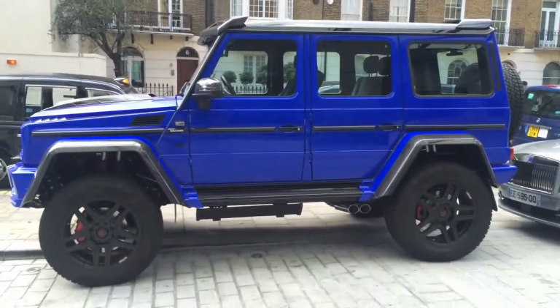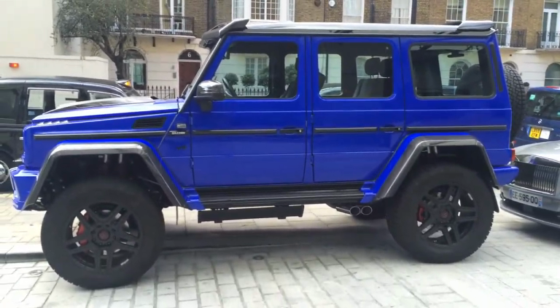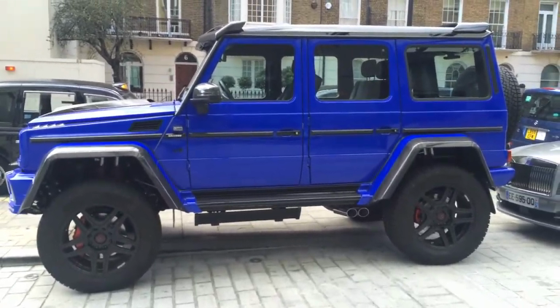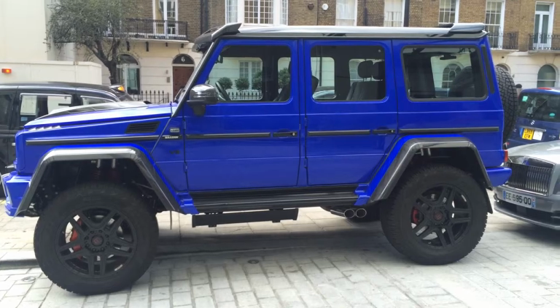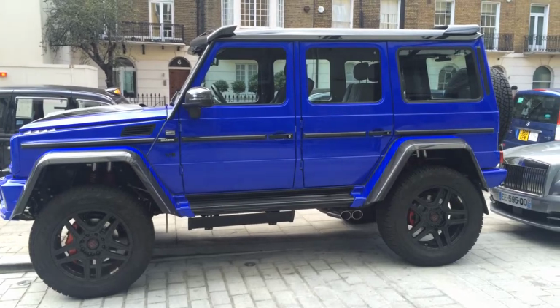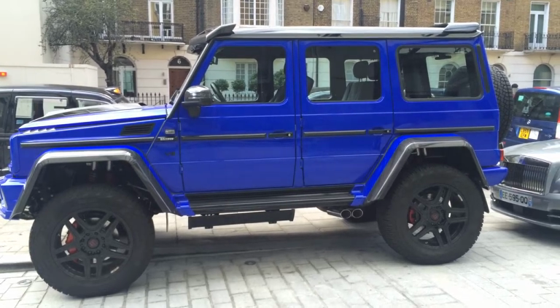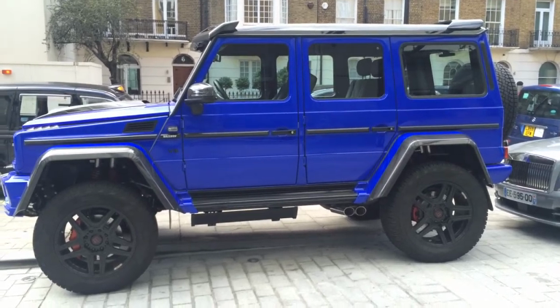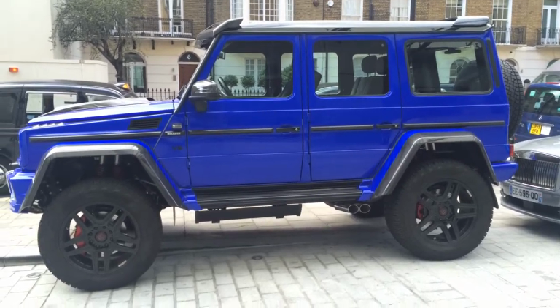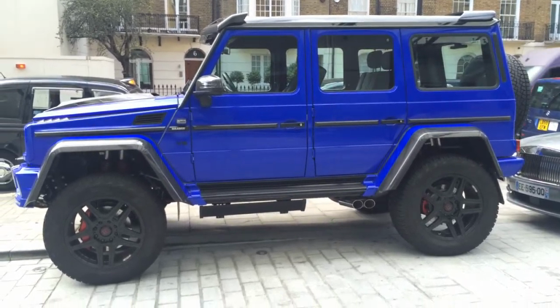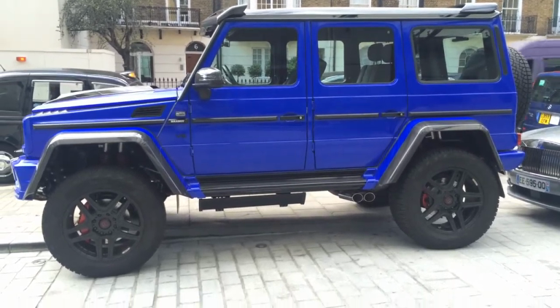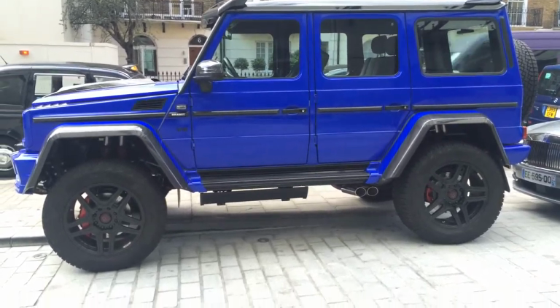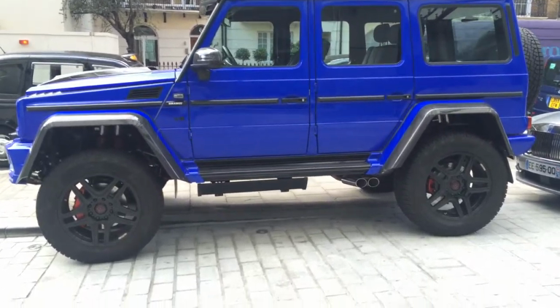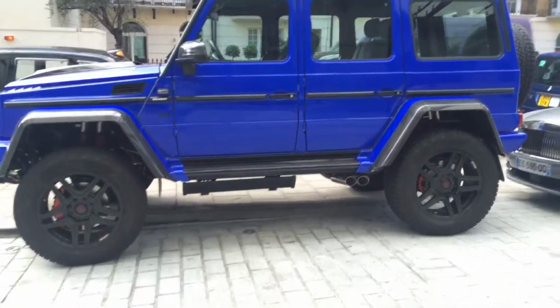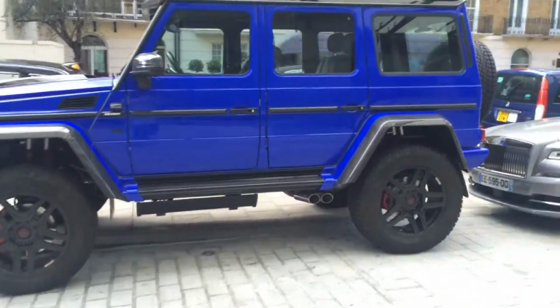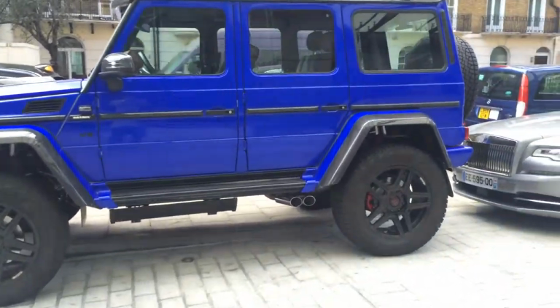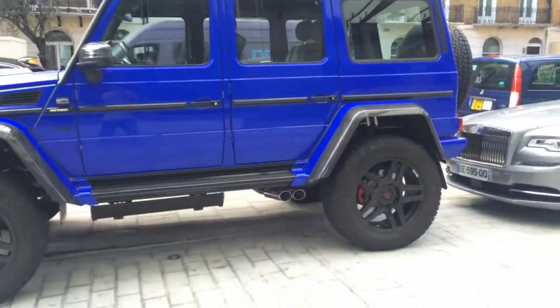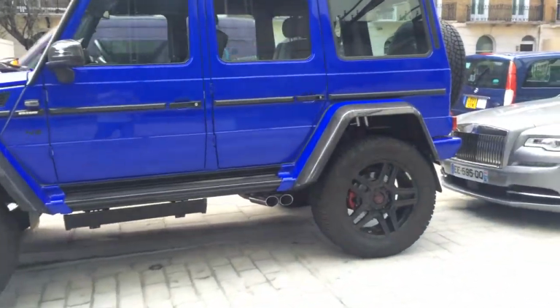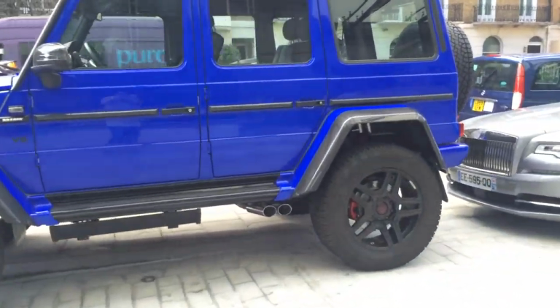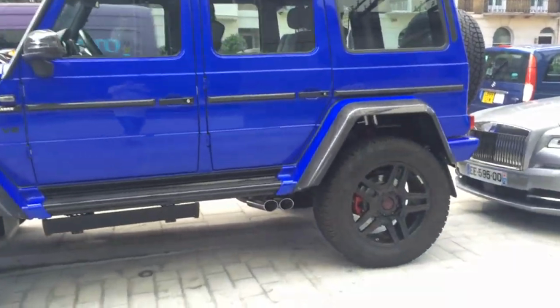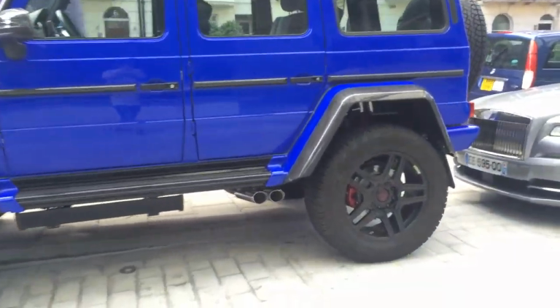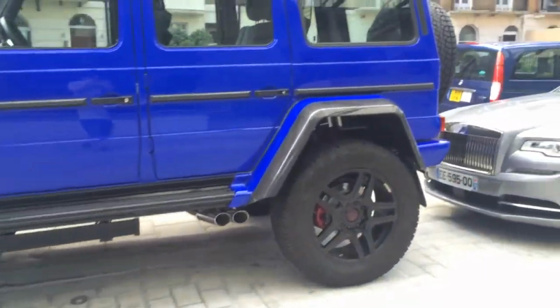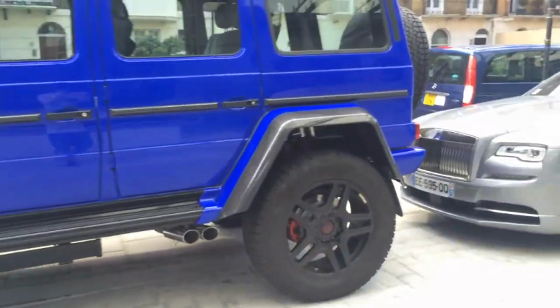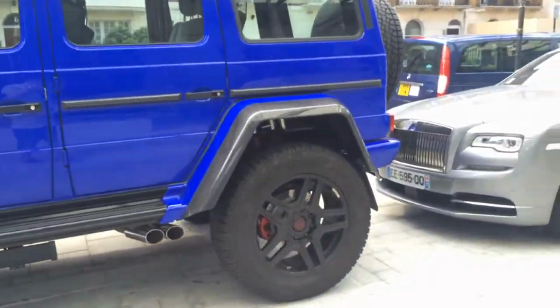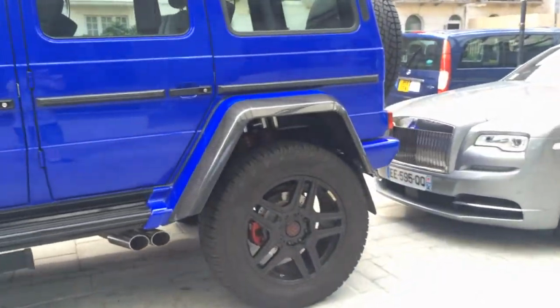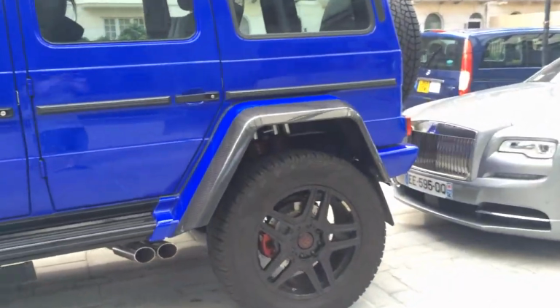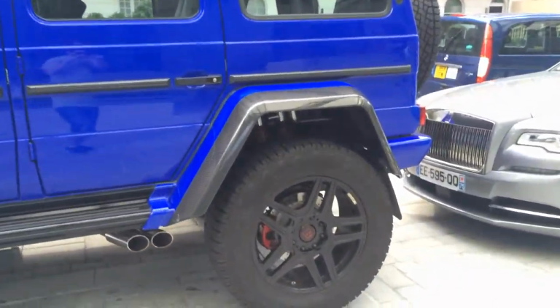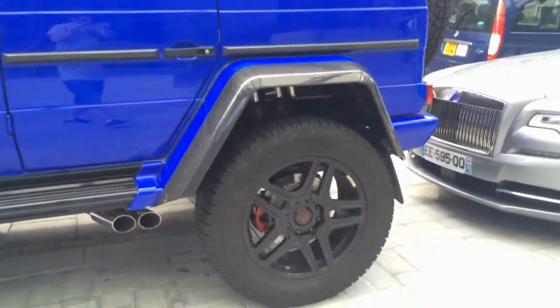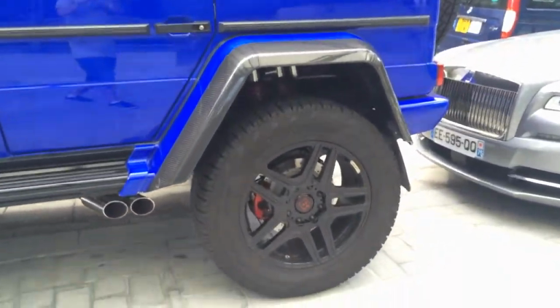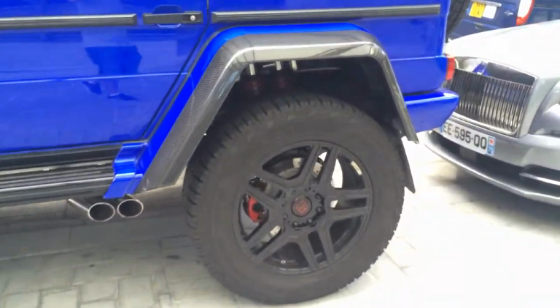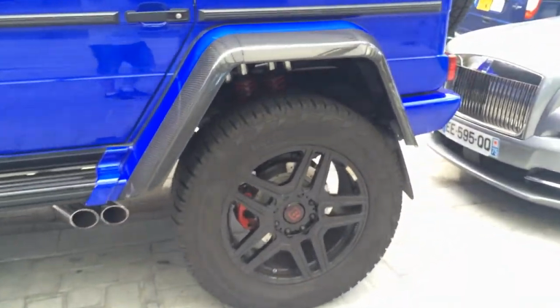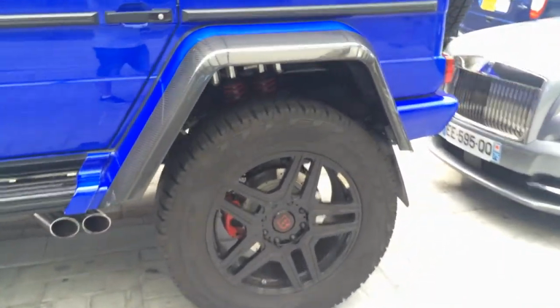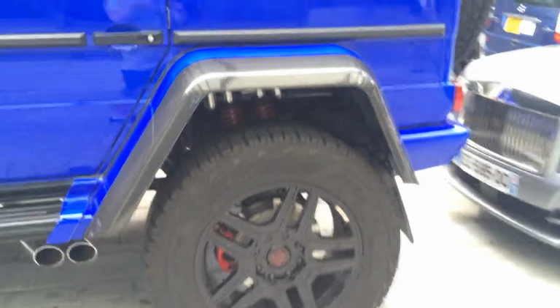So yeah, this thing is colossal. It's very good. Black Brabus wheels as well.